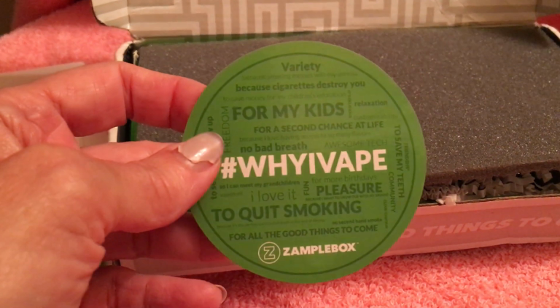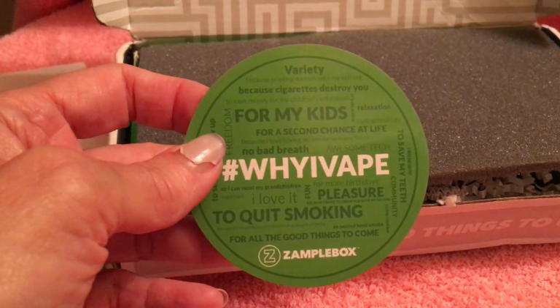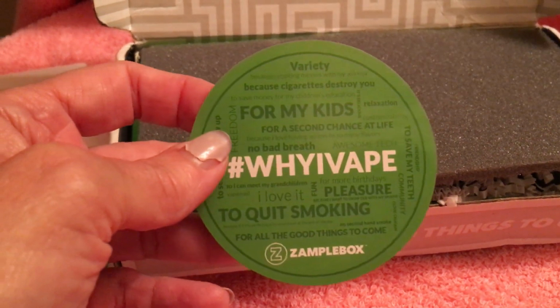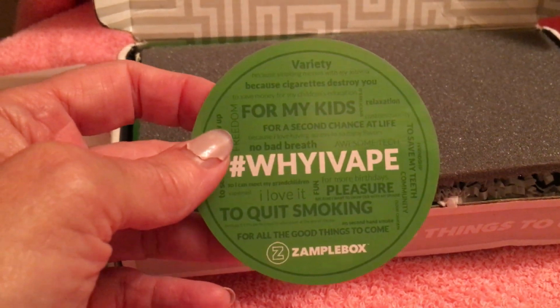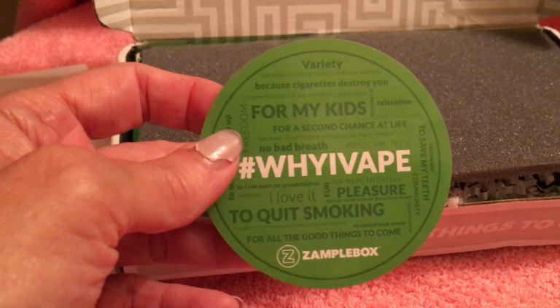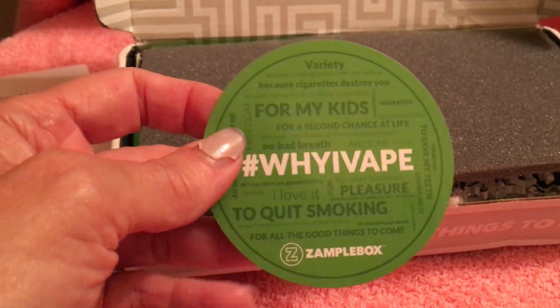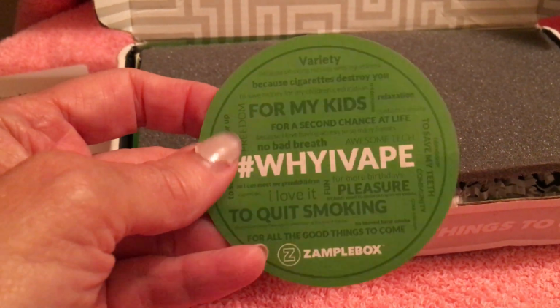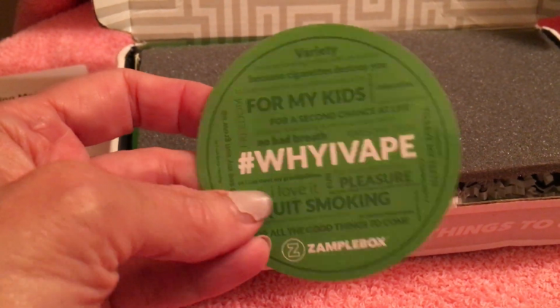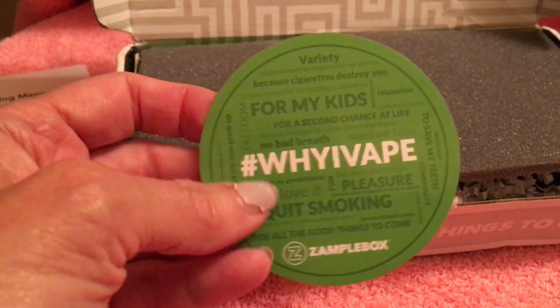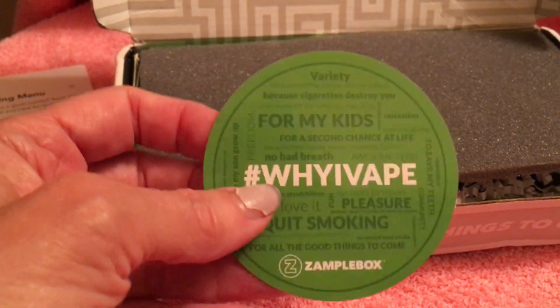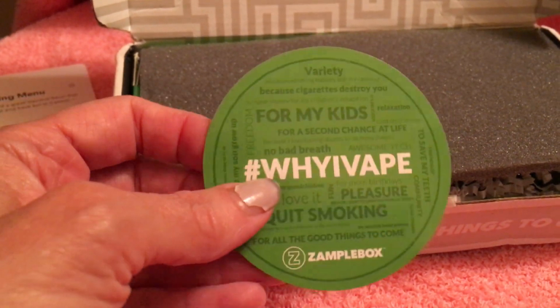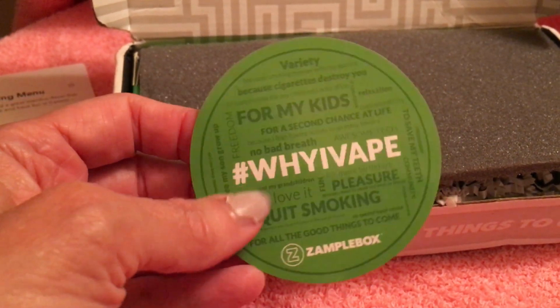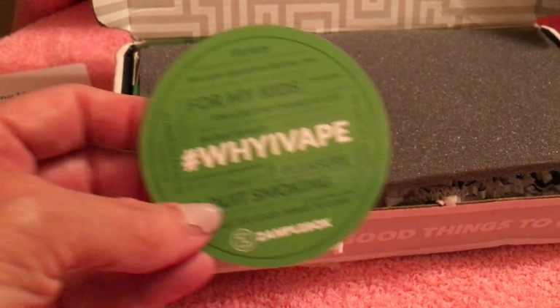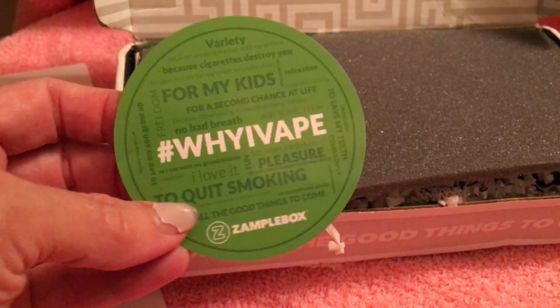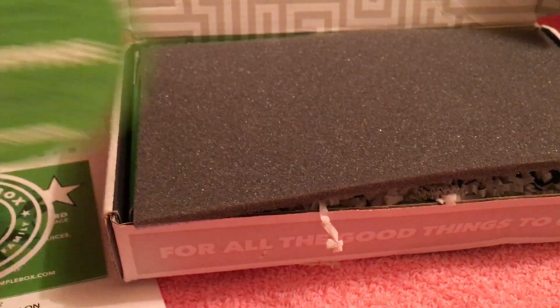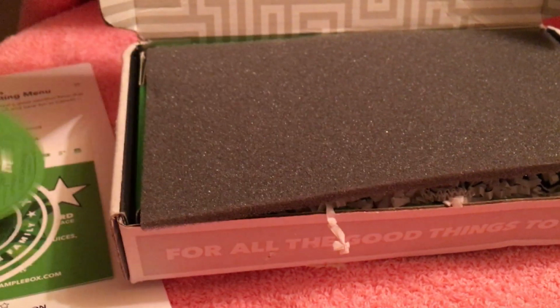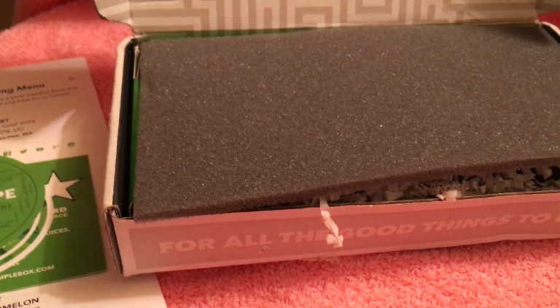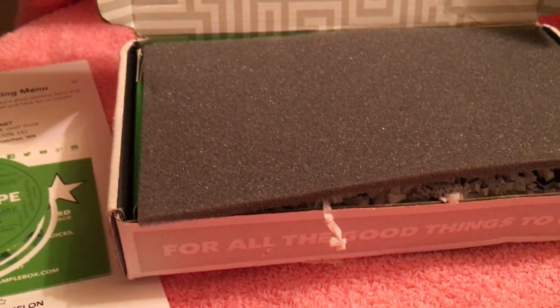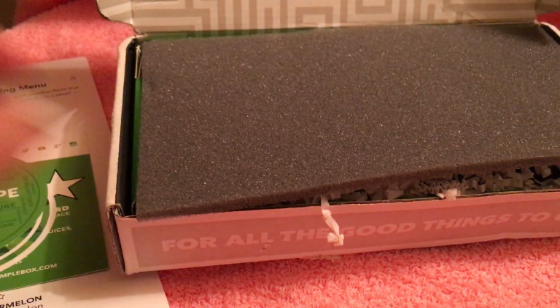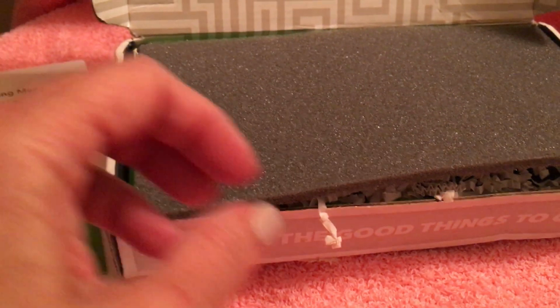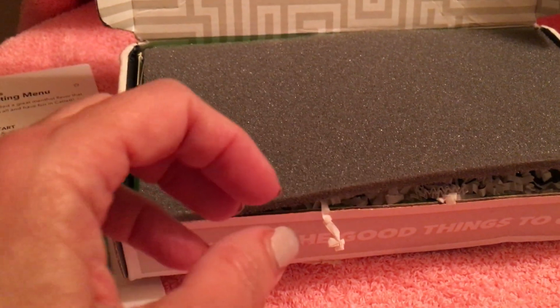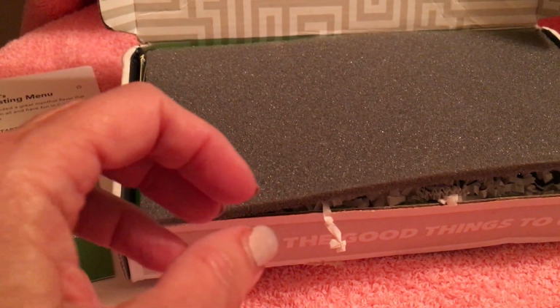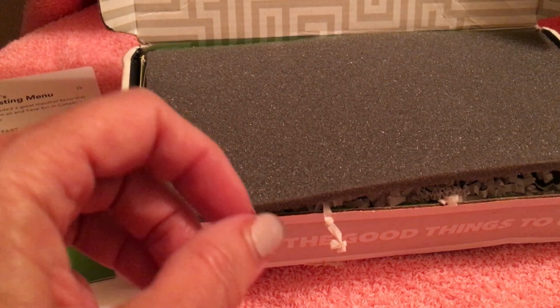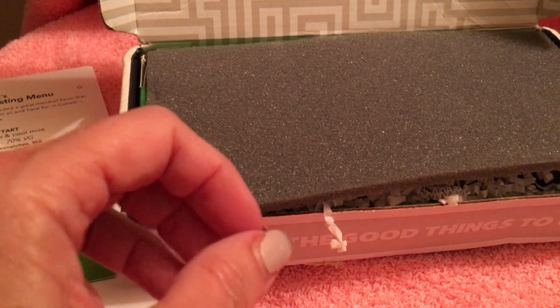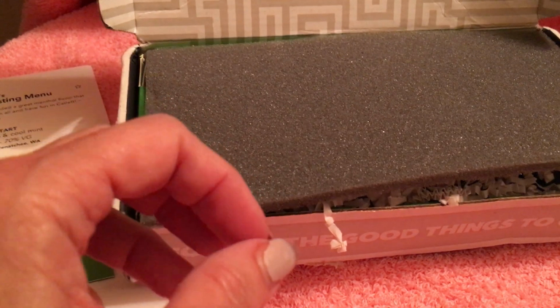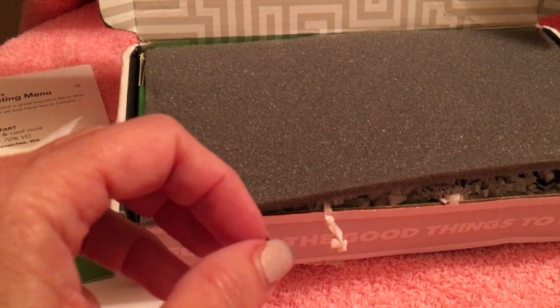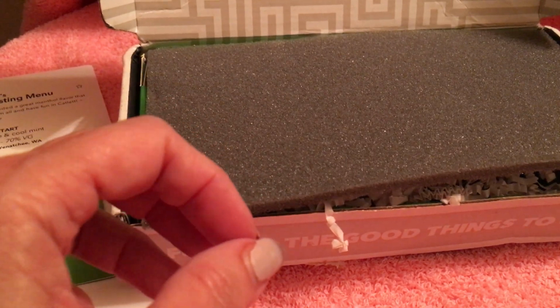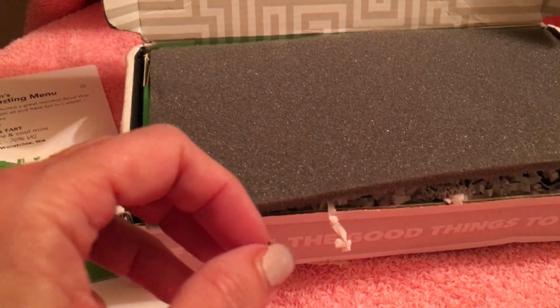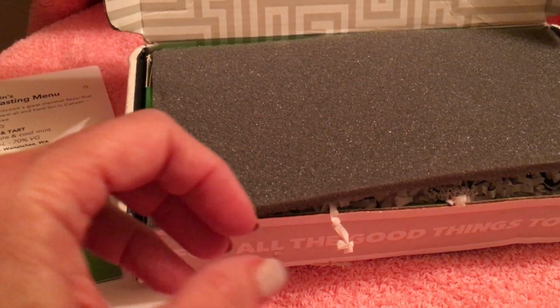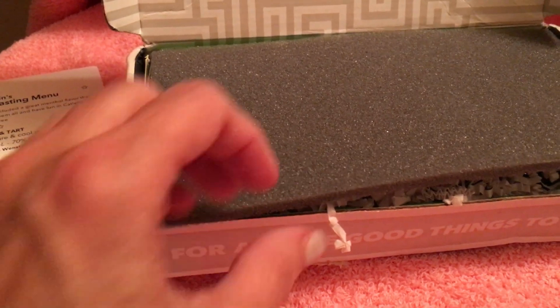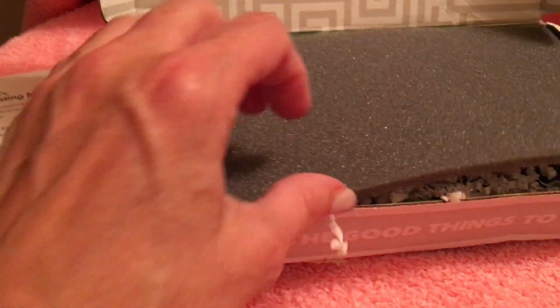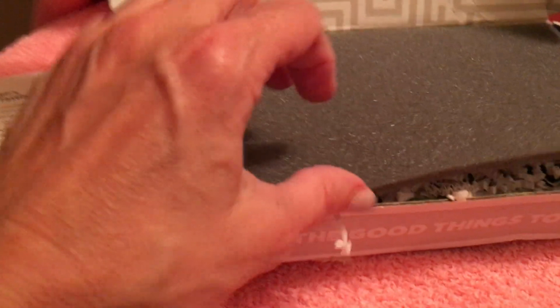I know for myself I was kind of under the impression that vaping was the same as smoking, and it absolutely is not.